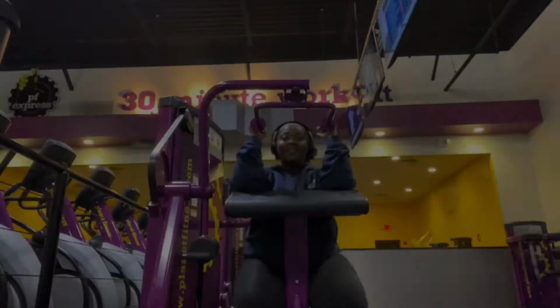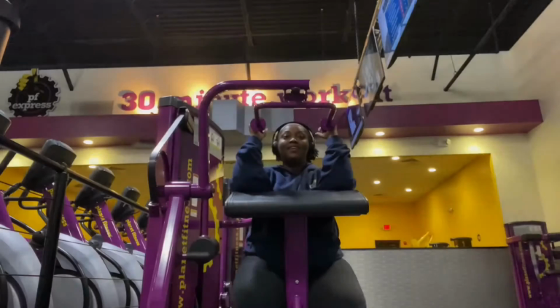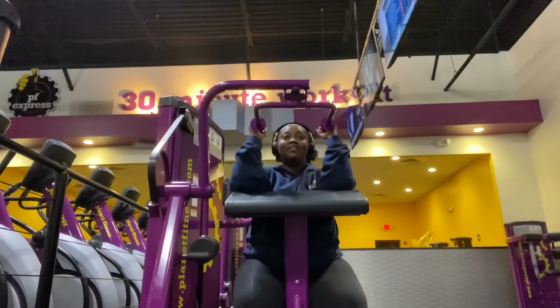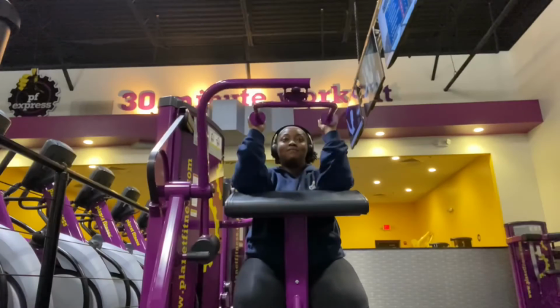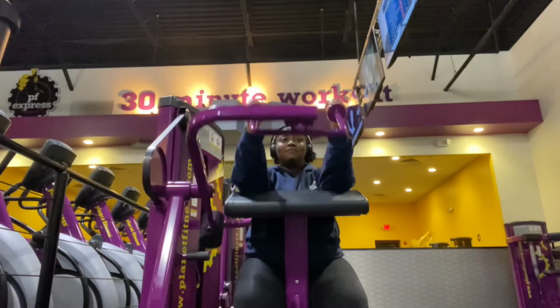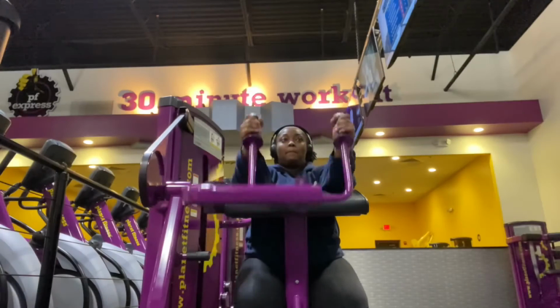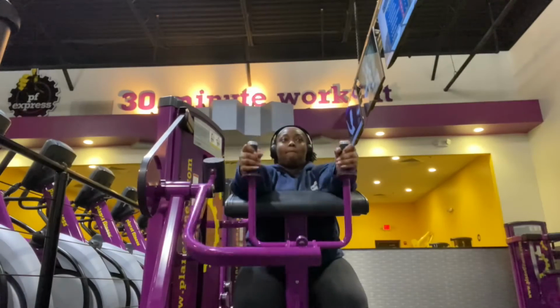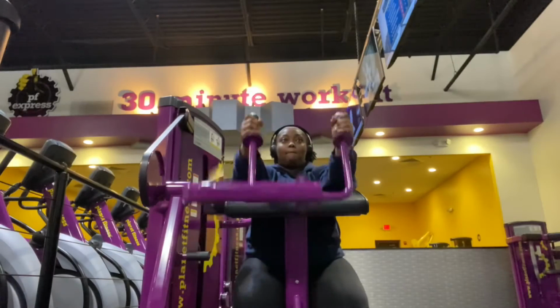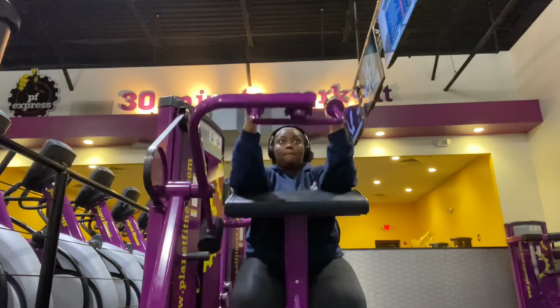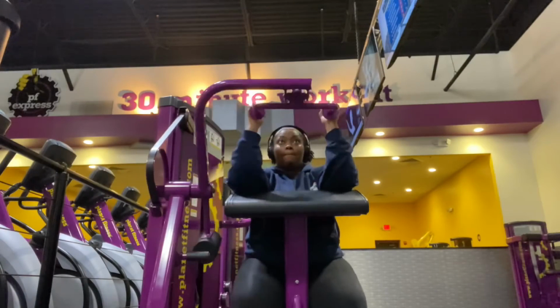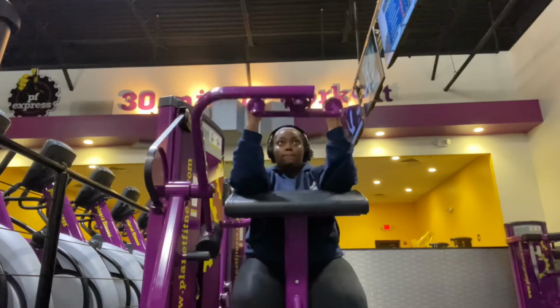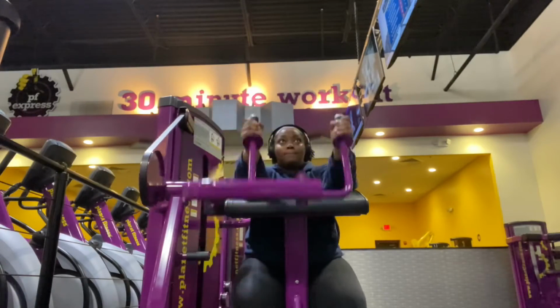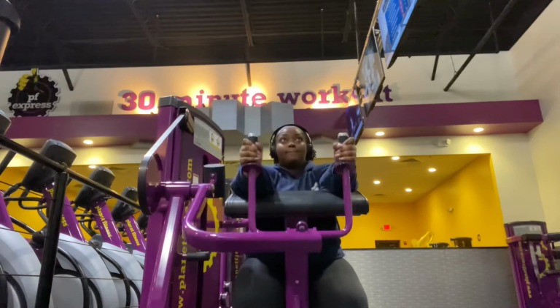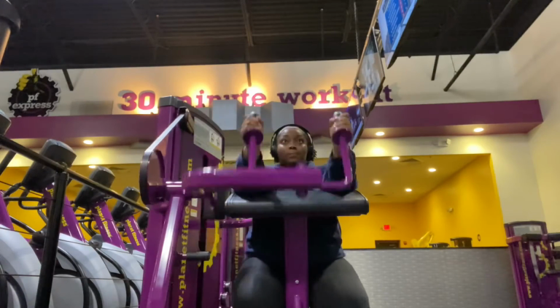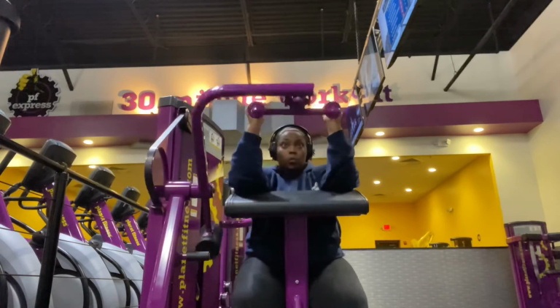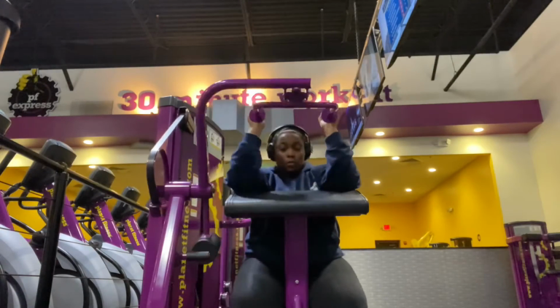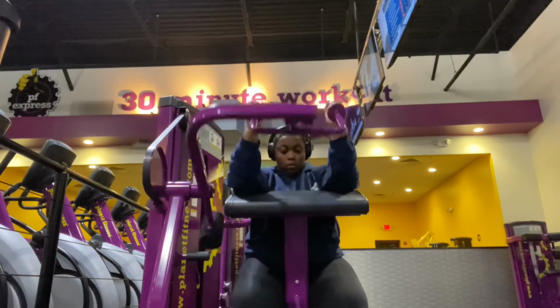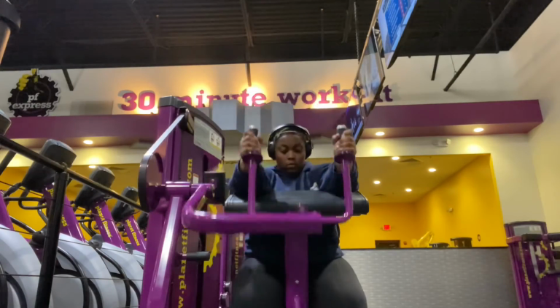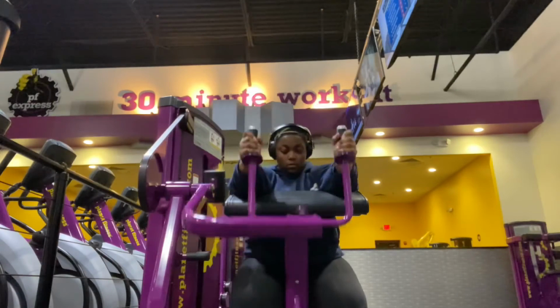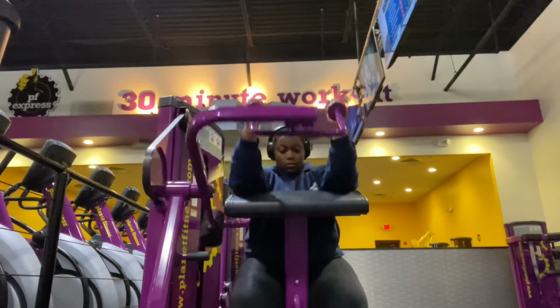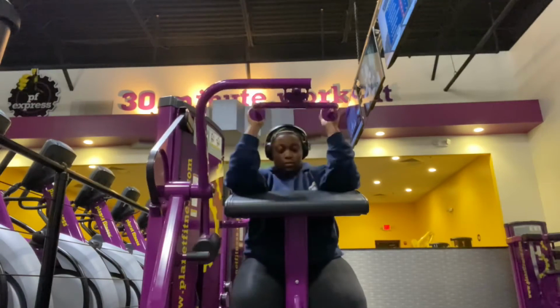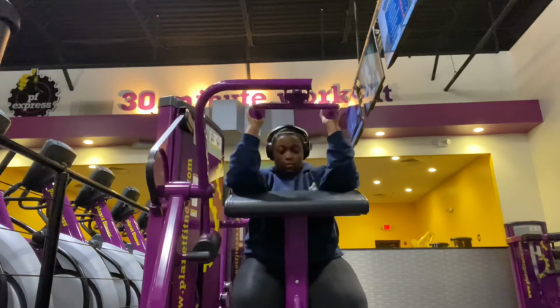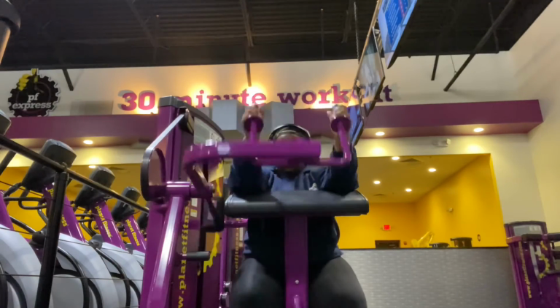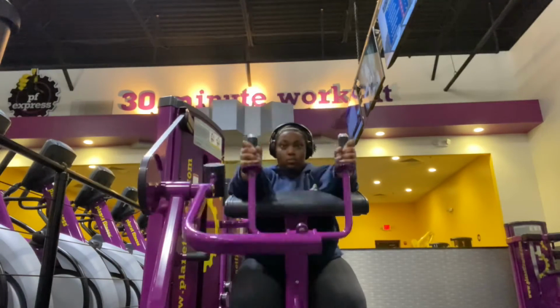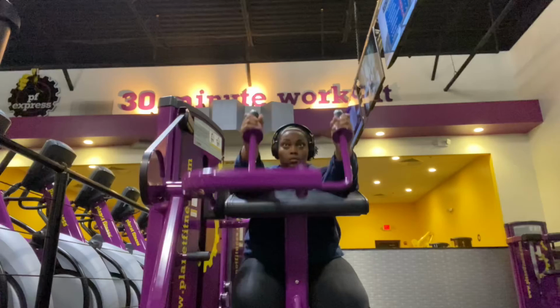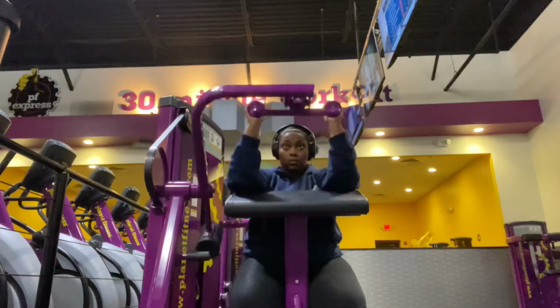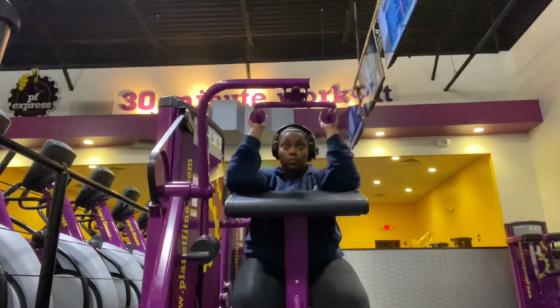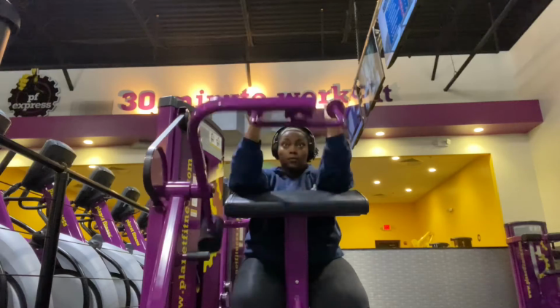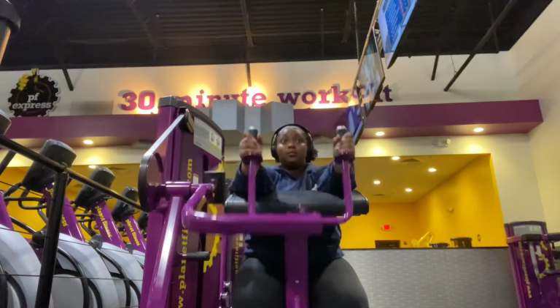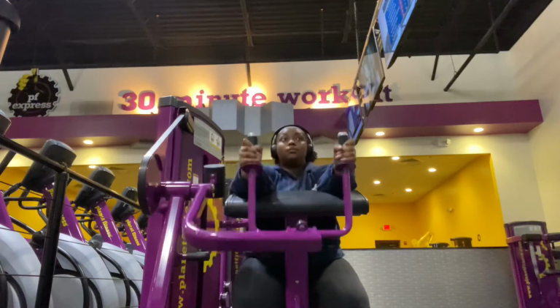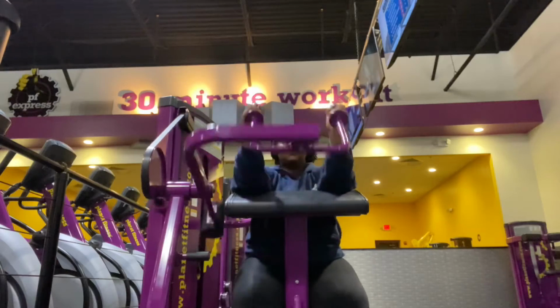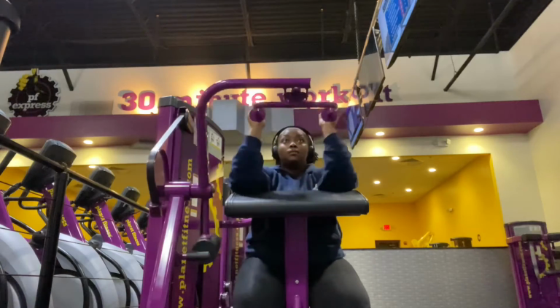Here, I'm doing four sets of 12 arm extensions with 50 pounds.